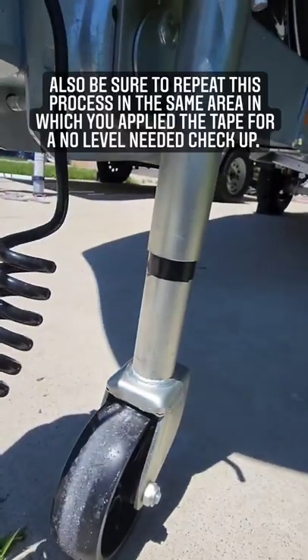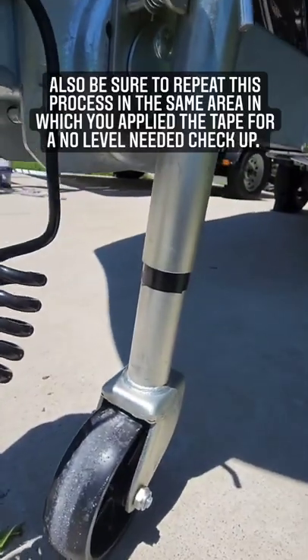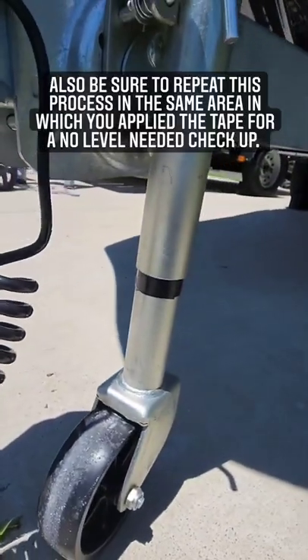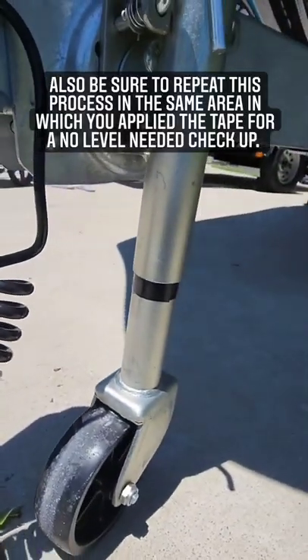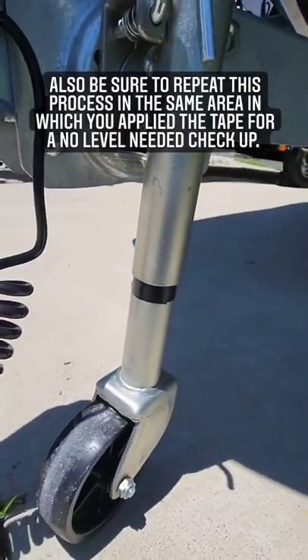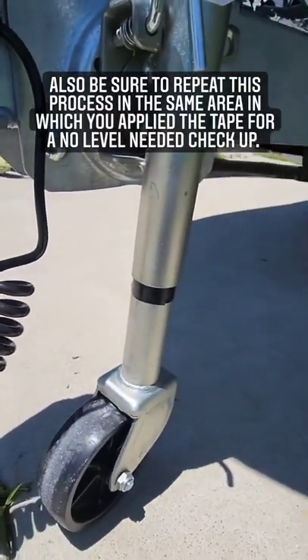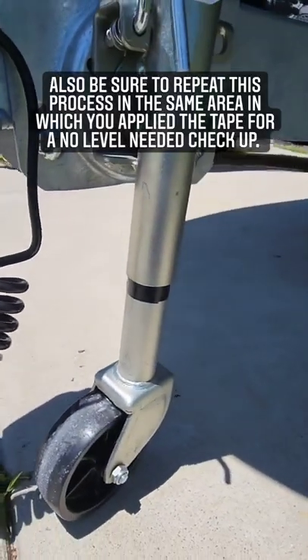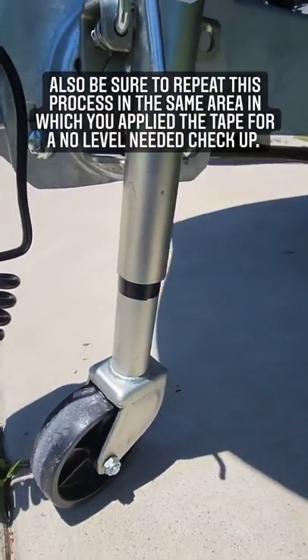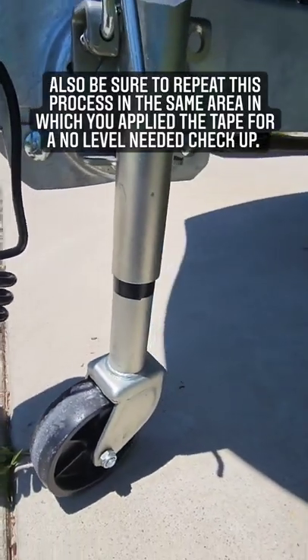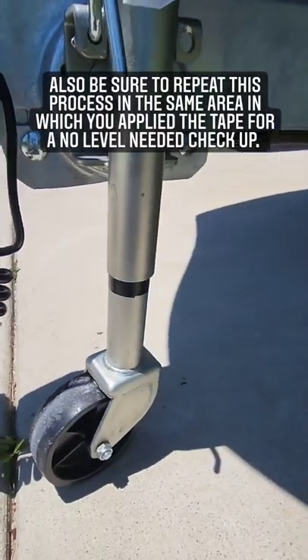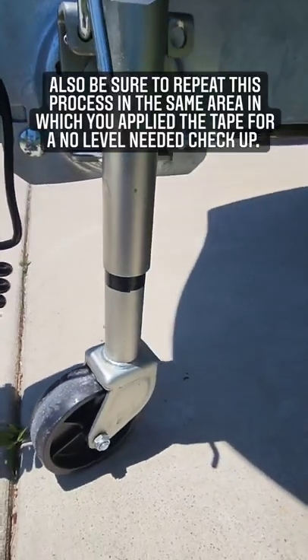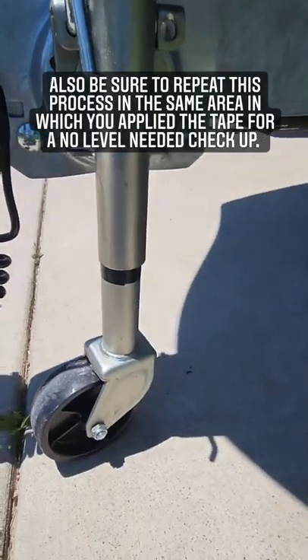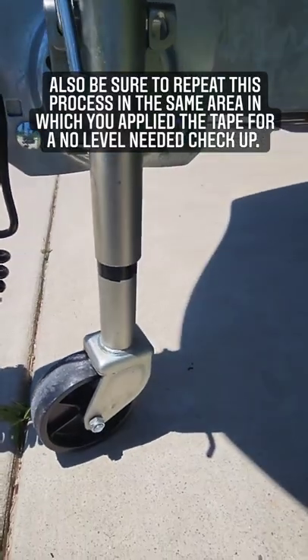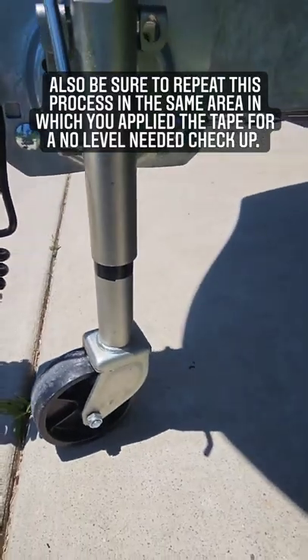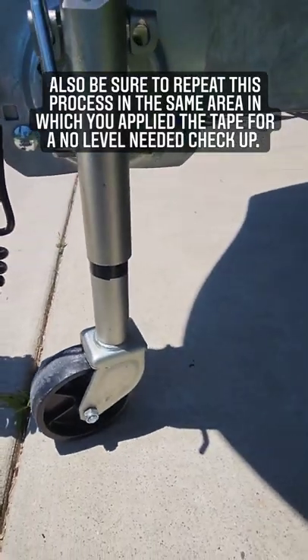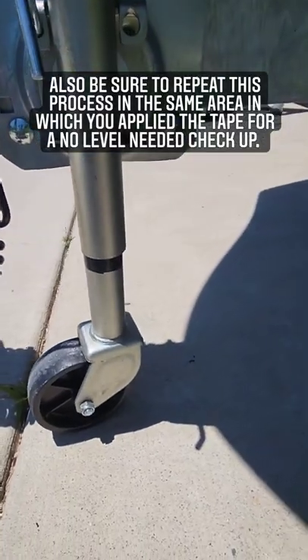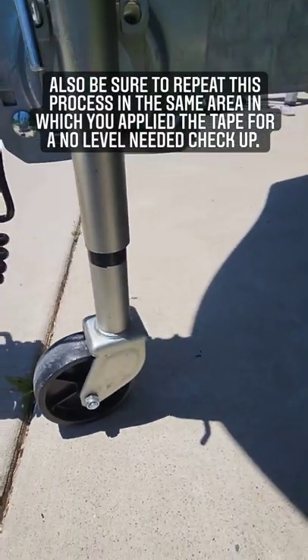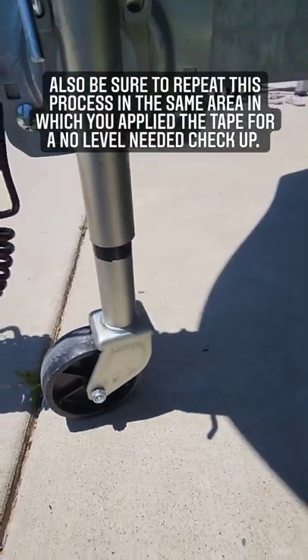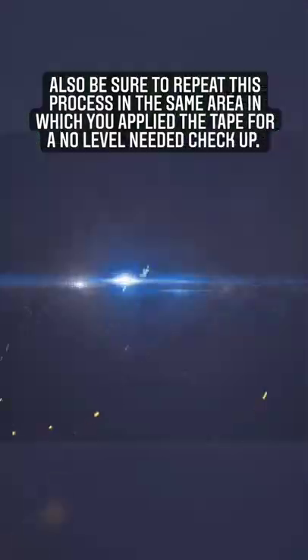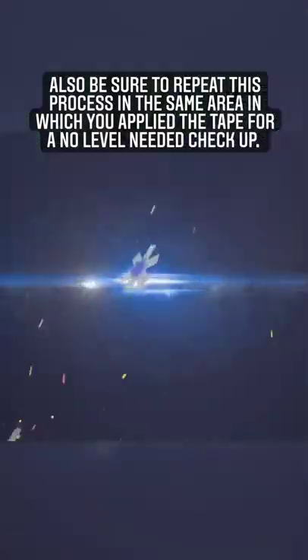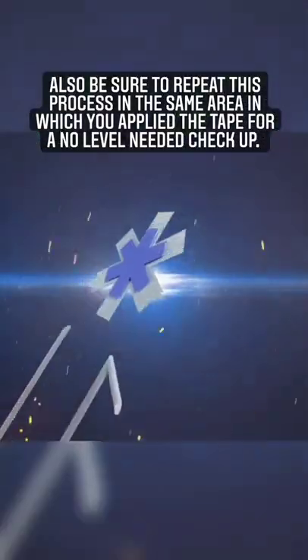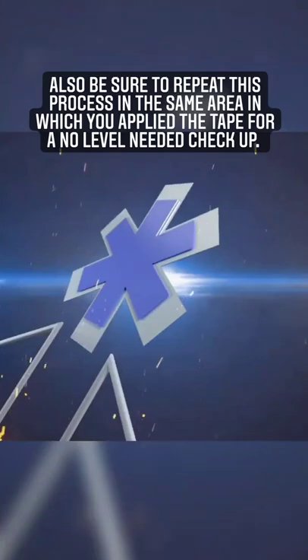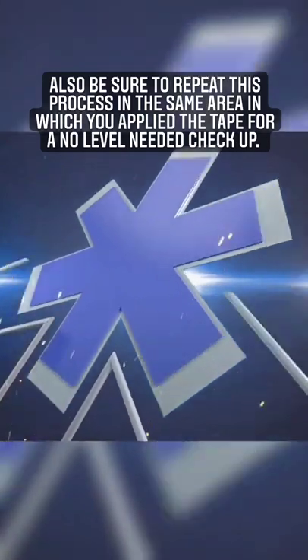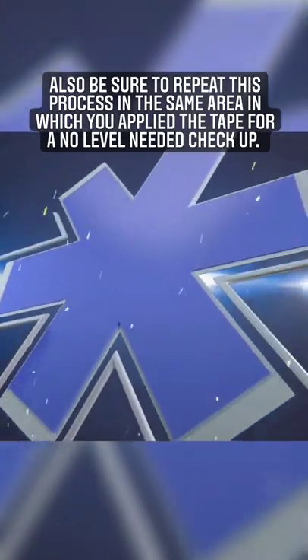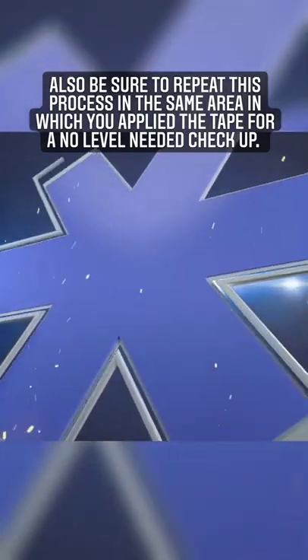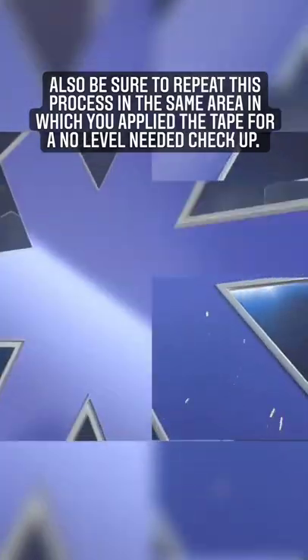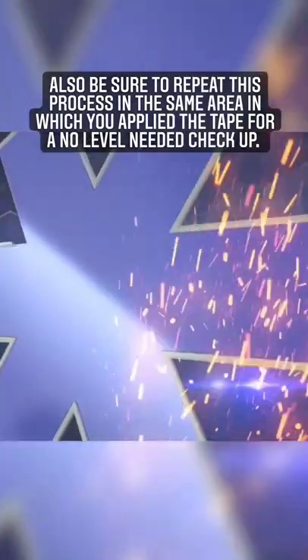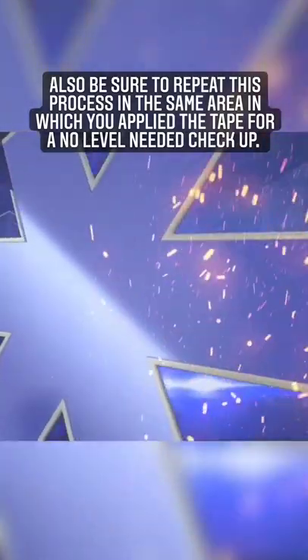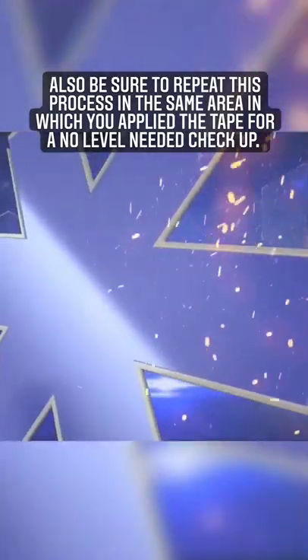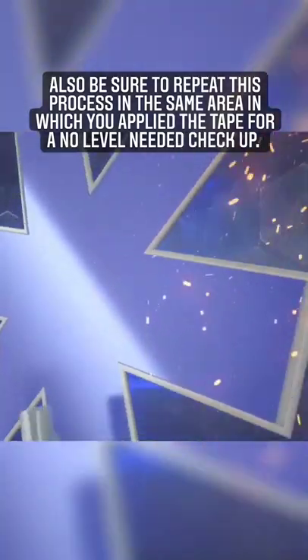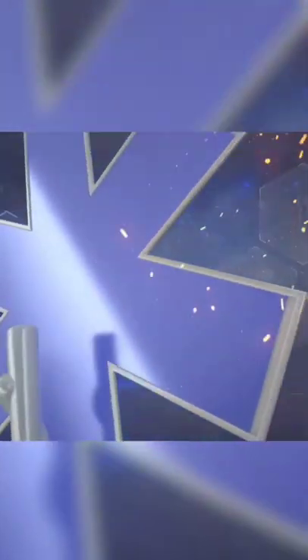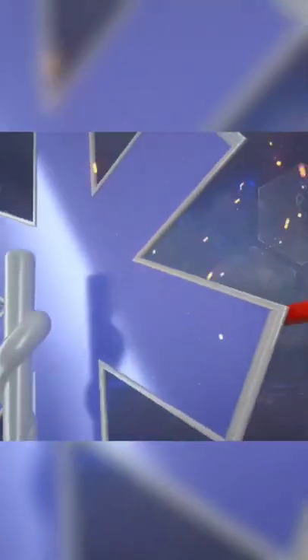Also be sure to repeat this process in the same area in which you applied the tape for a no-level-needed checkup.